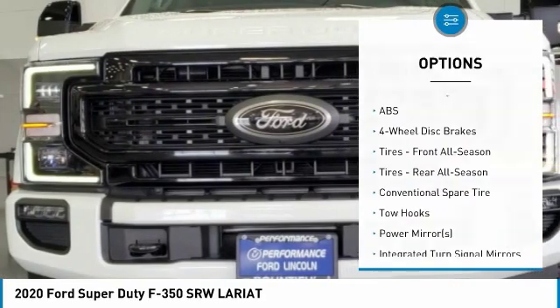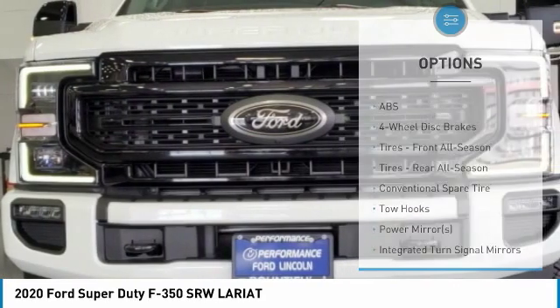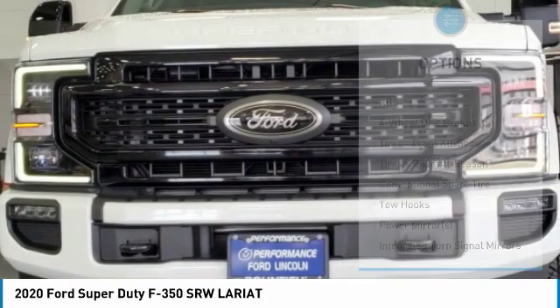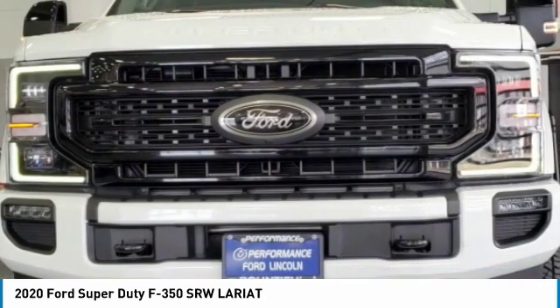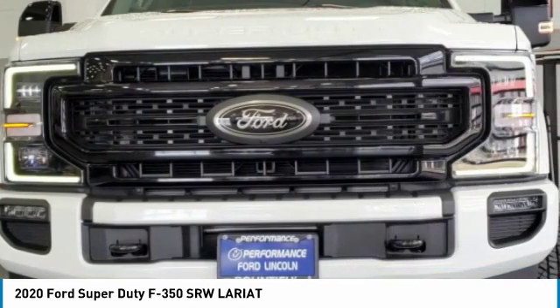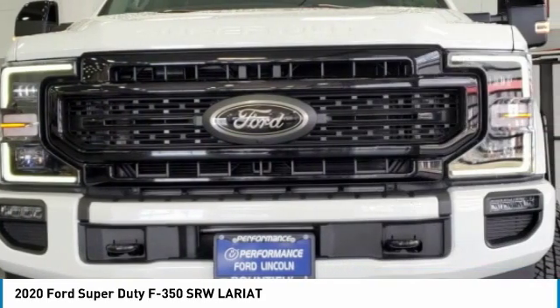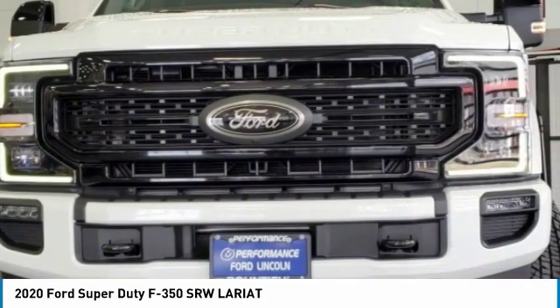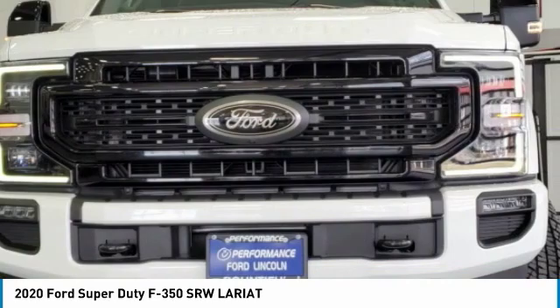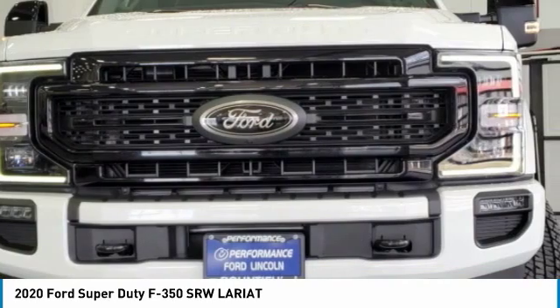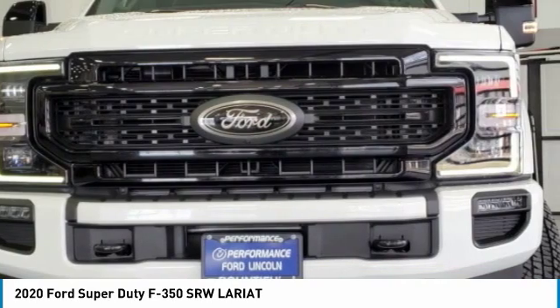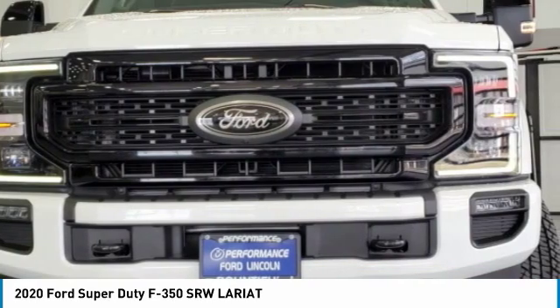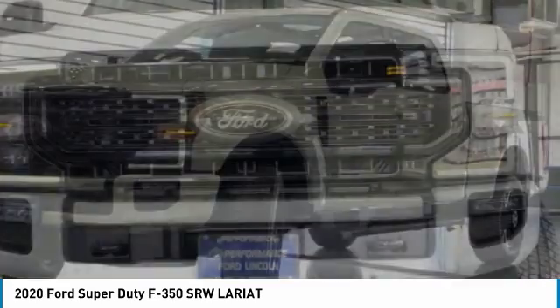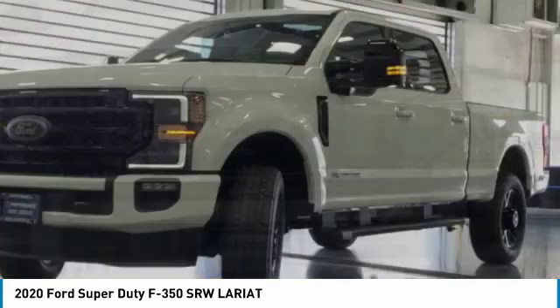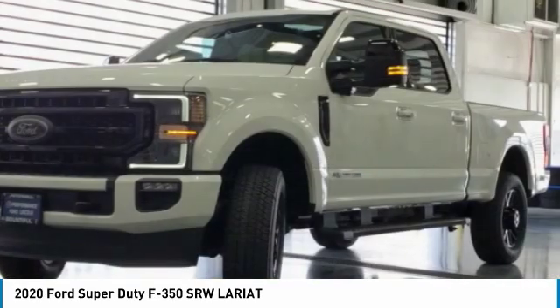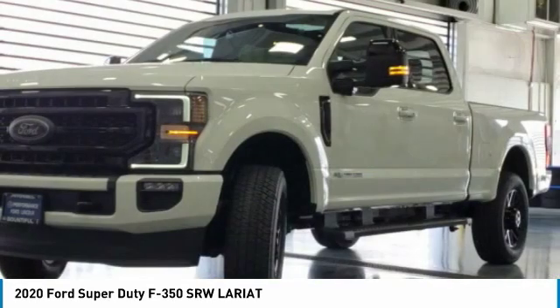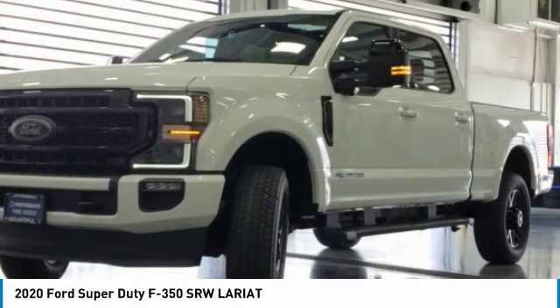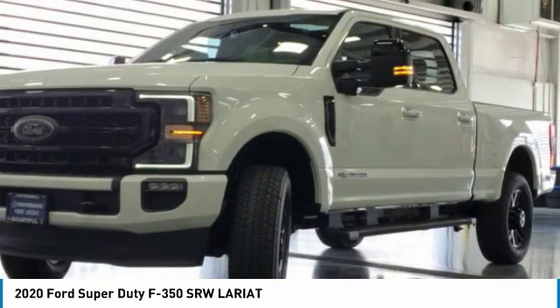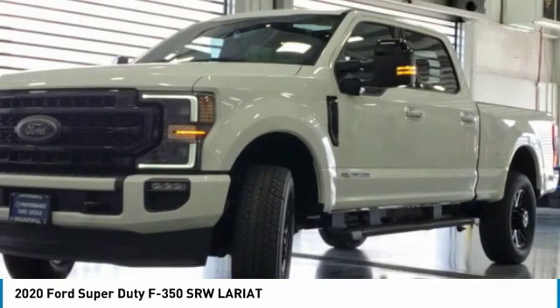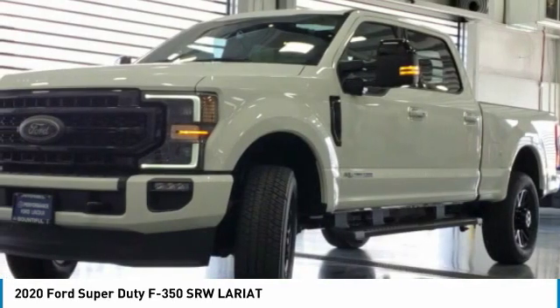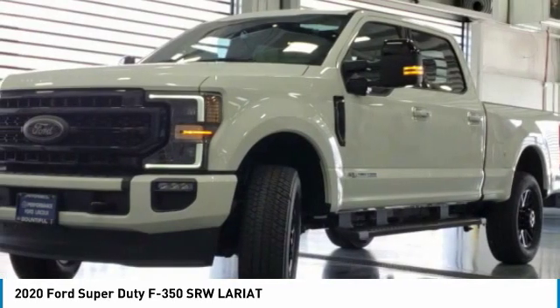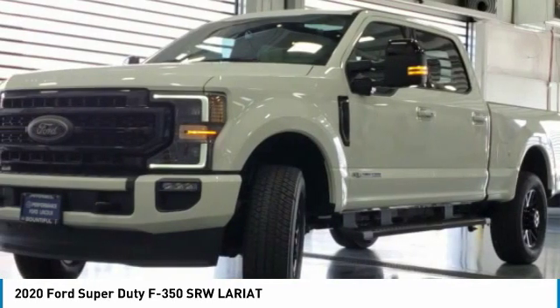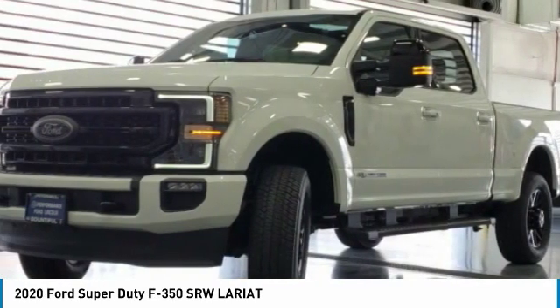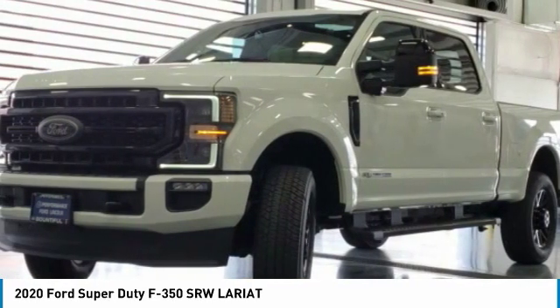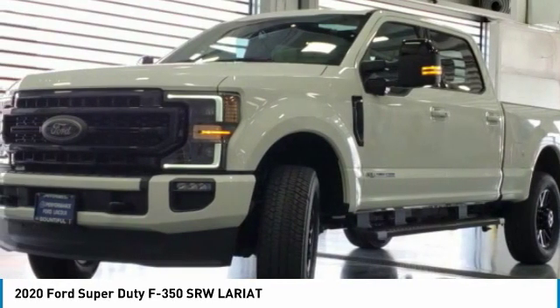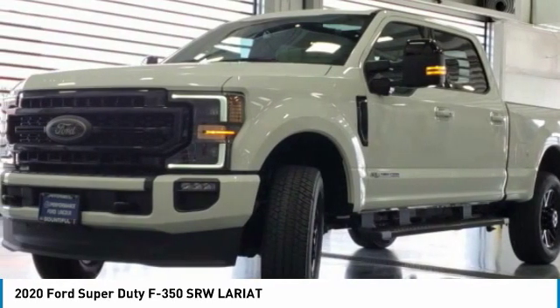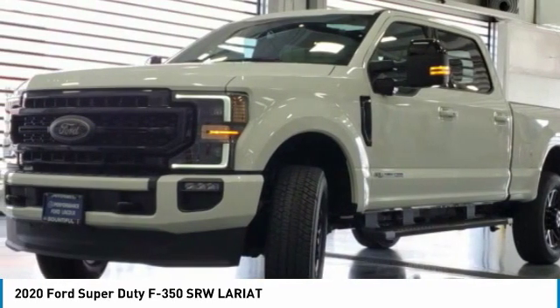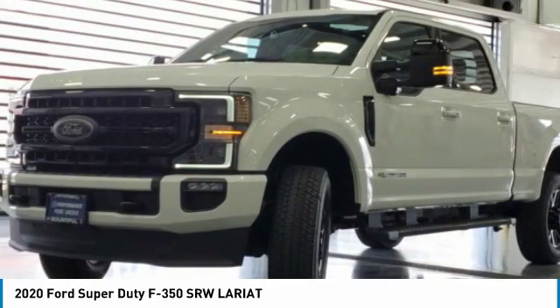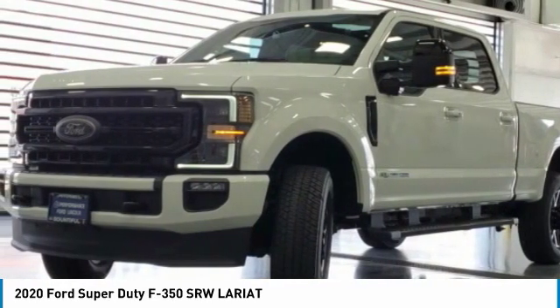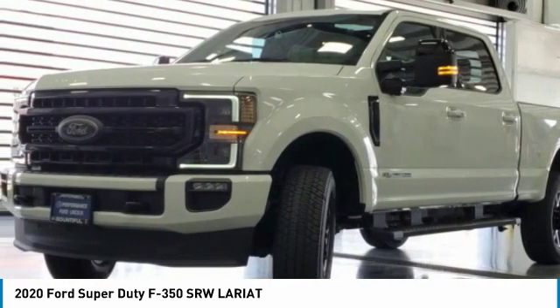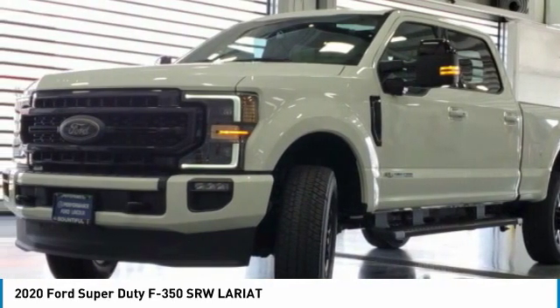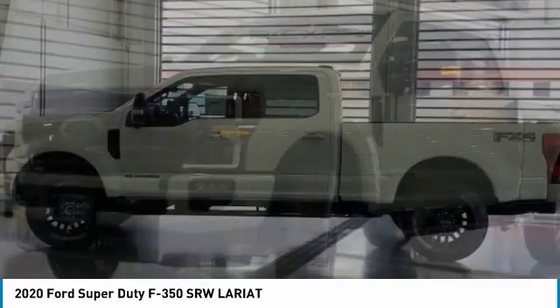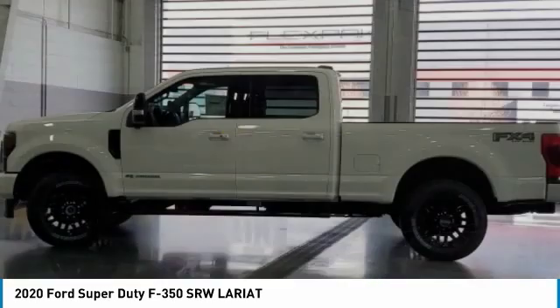Tires: rear all season. Driver illuminated vanity mirror. Privacy glass.